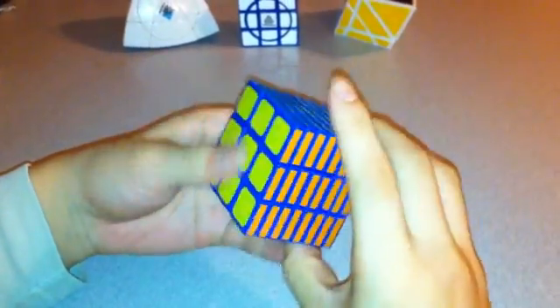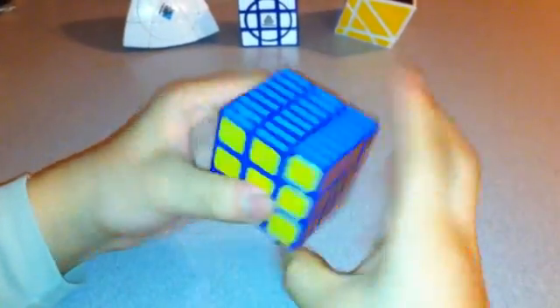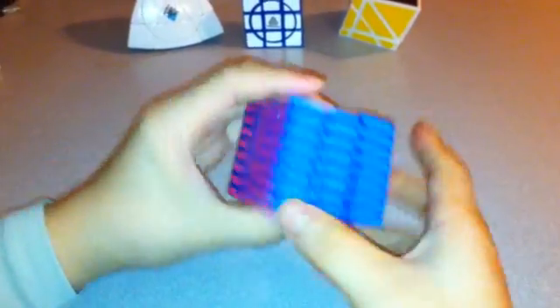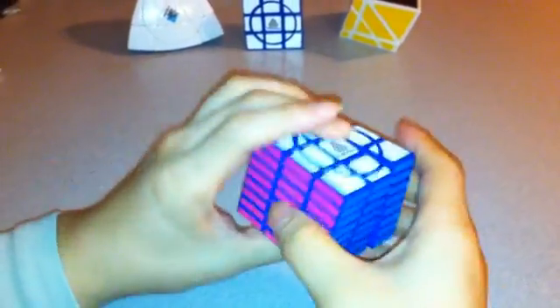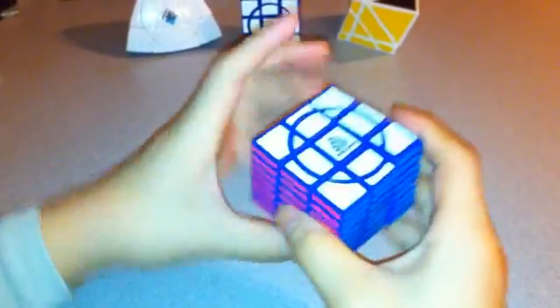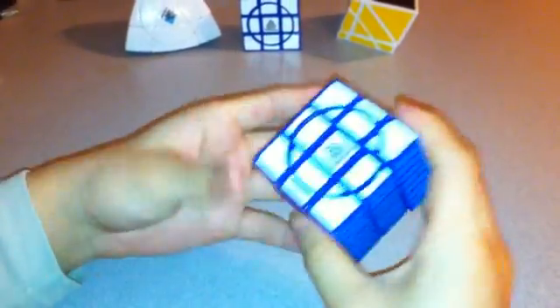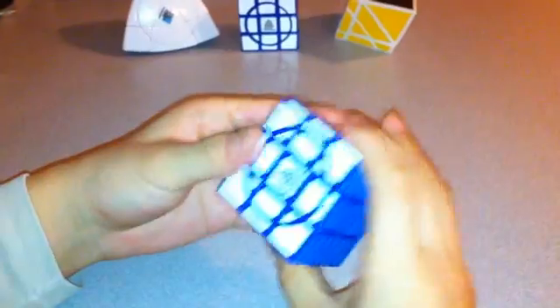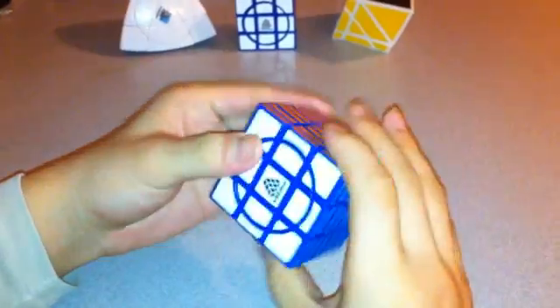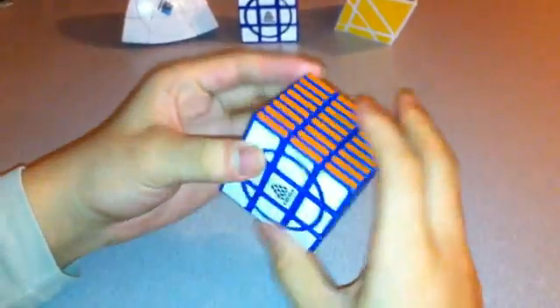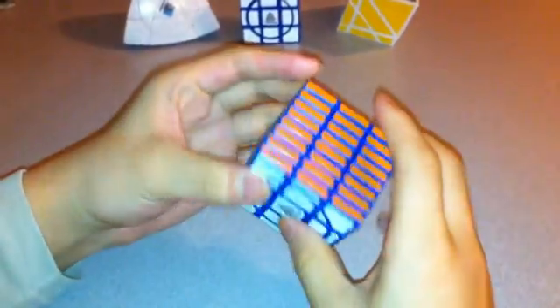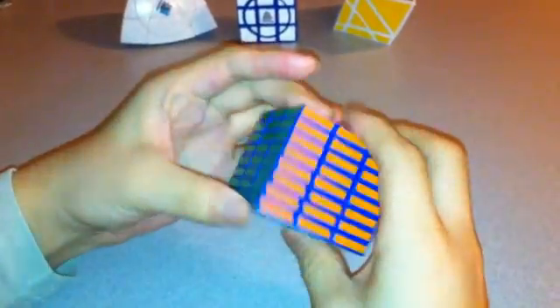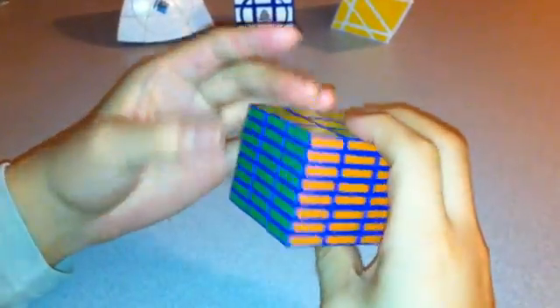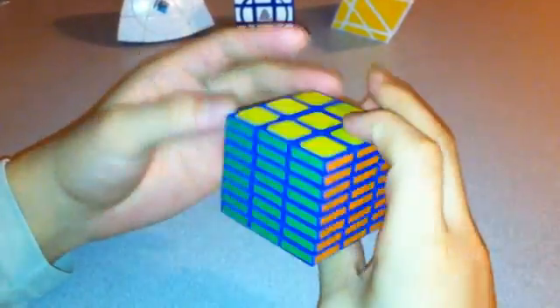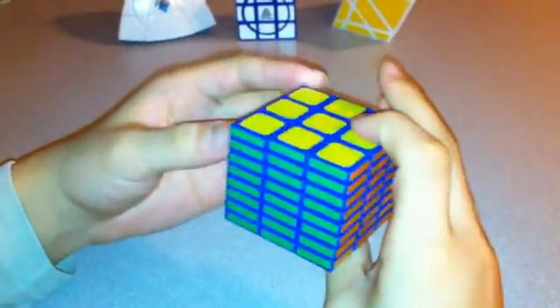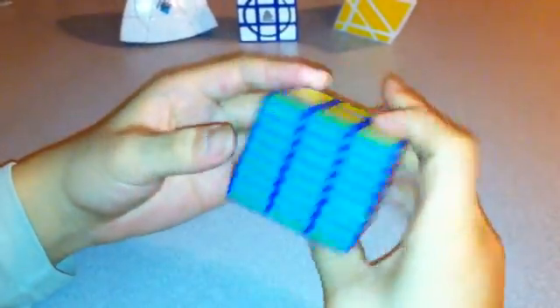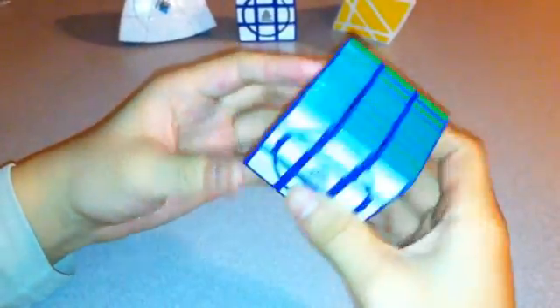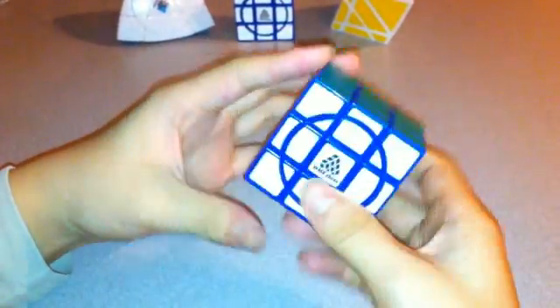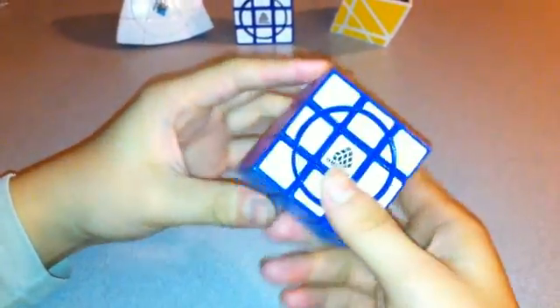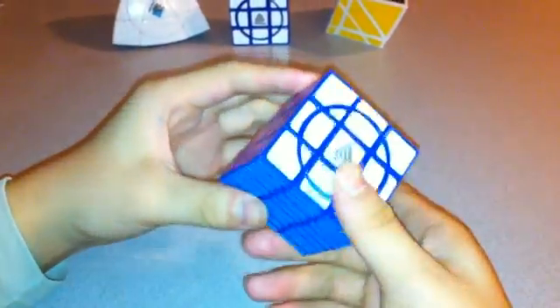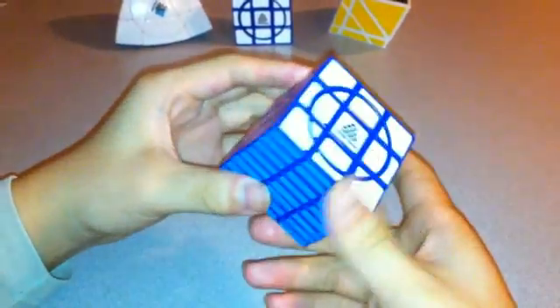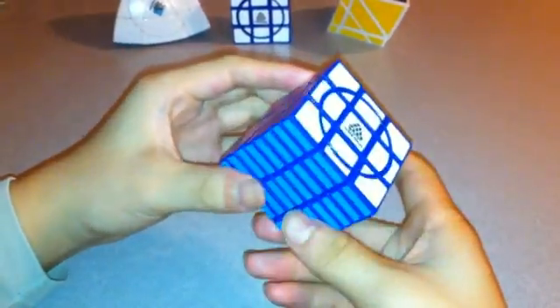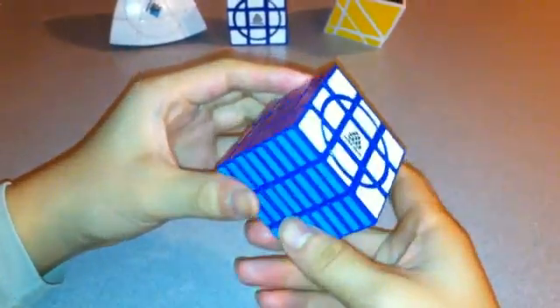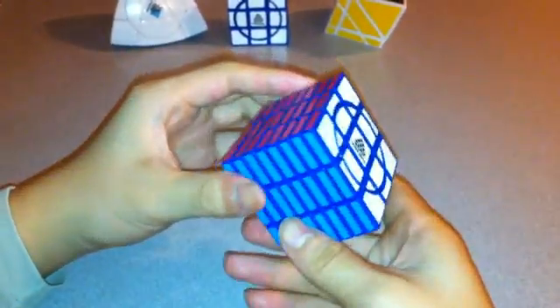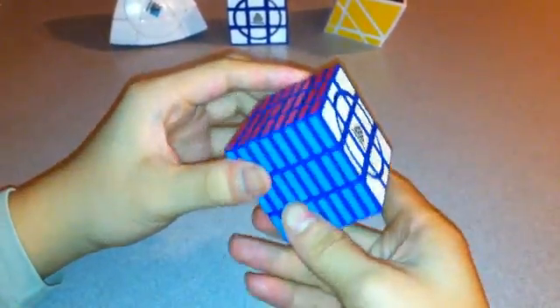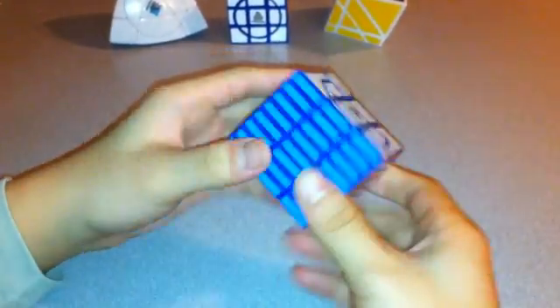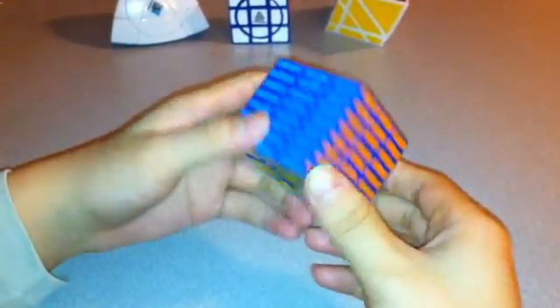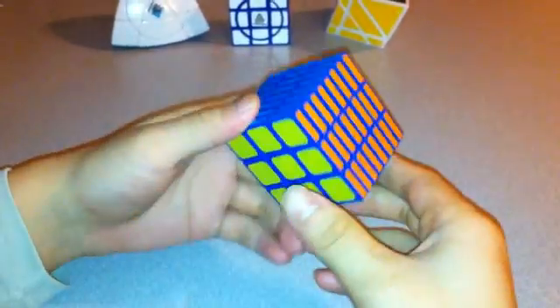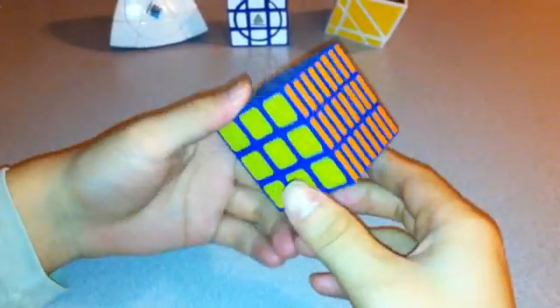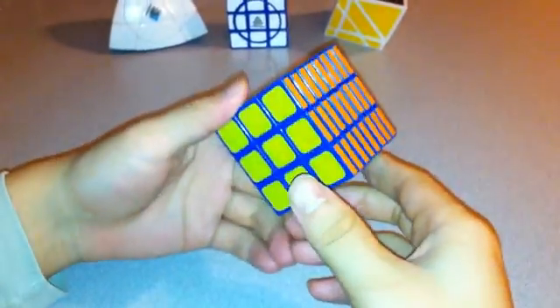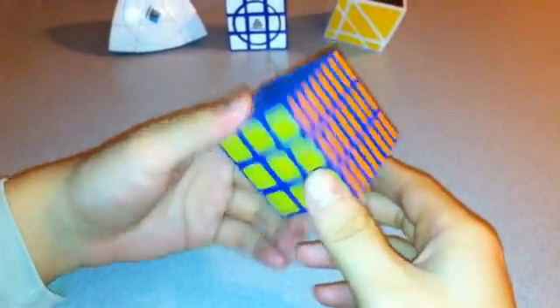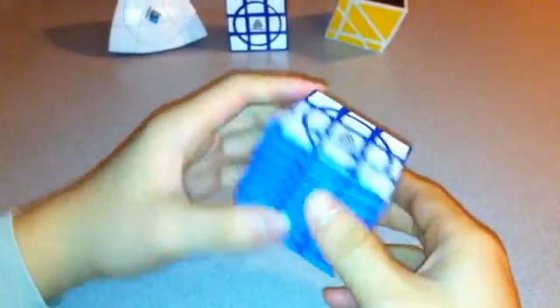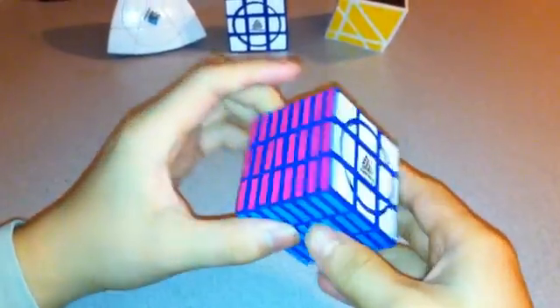That's how I solve the Eden Super 3x3x8 Type 2.